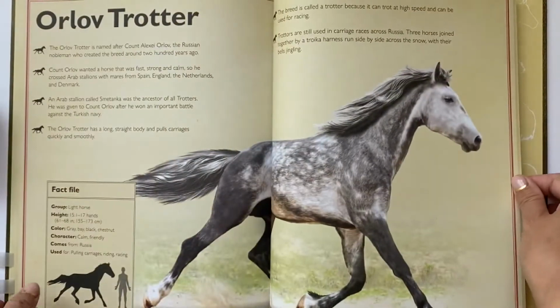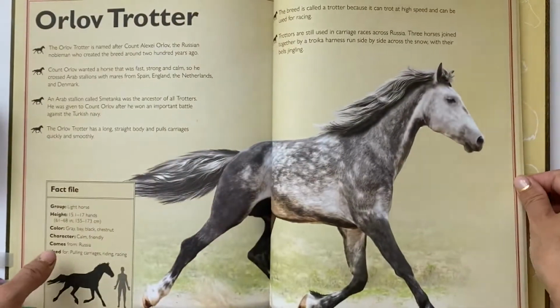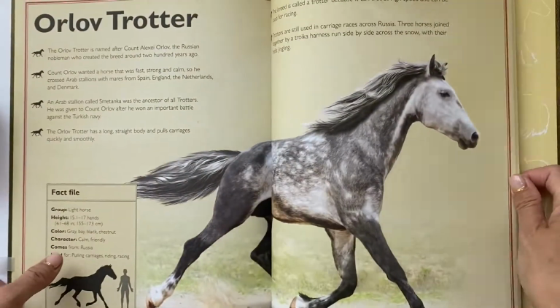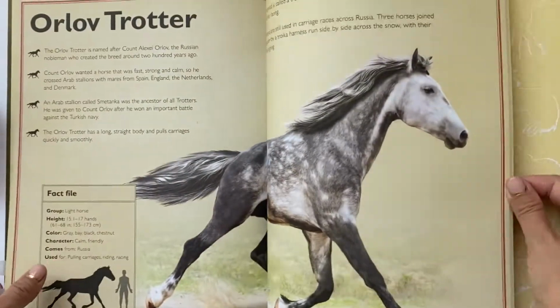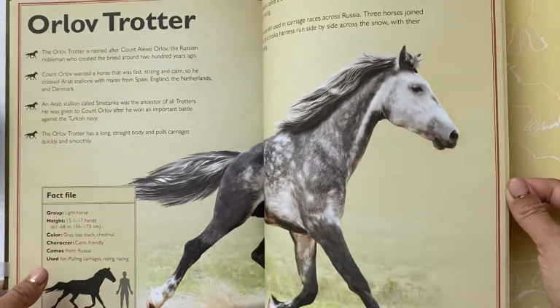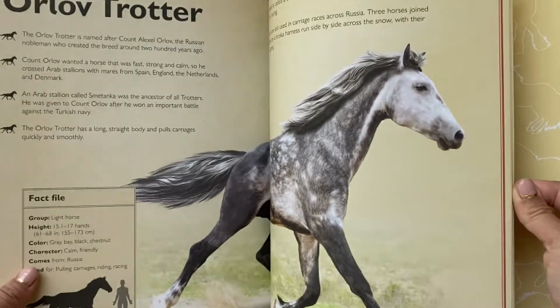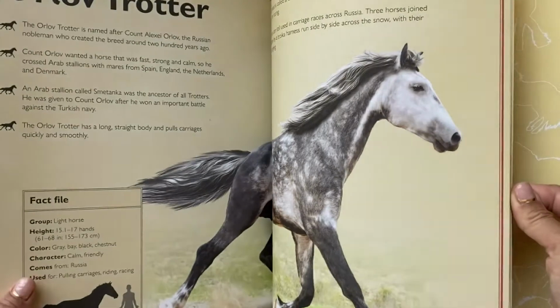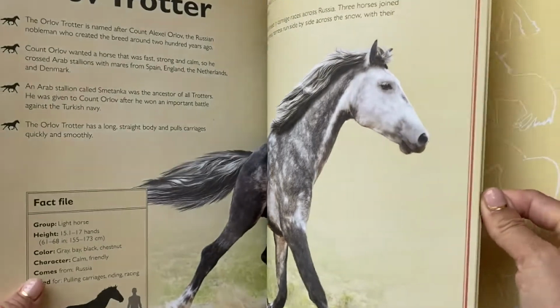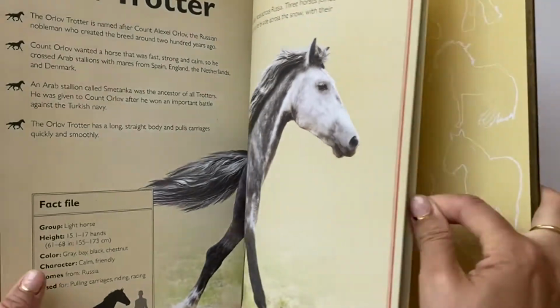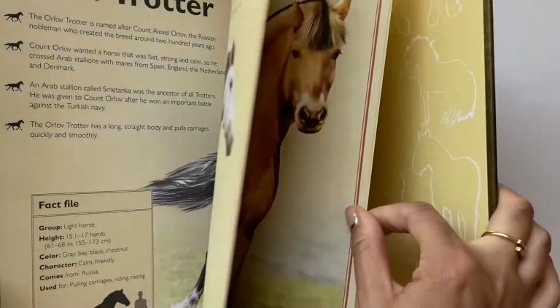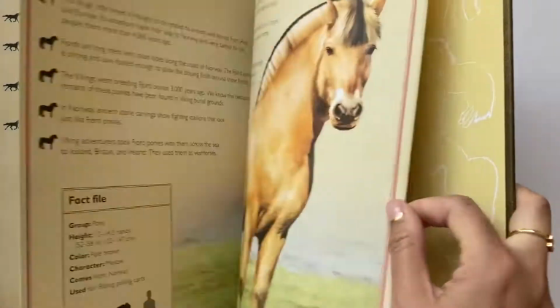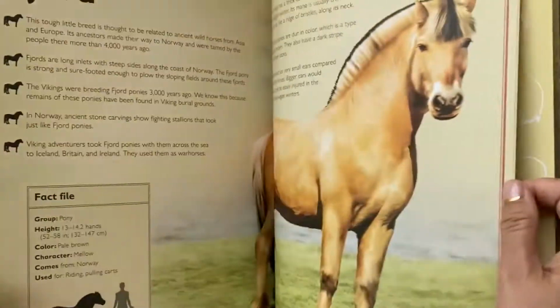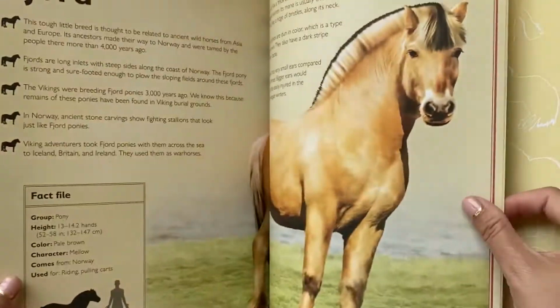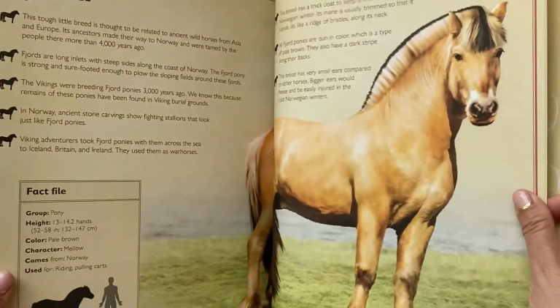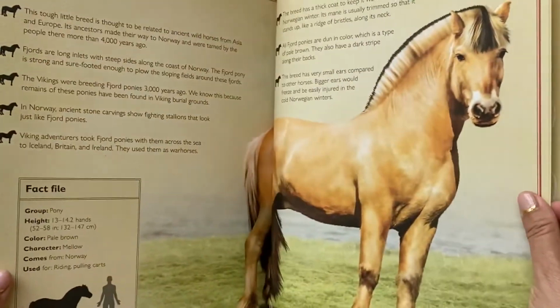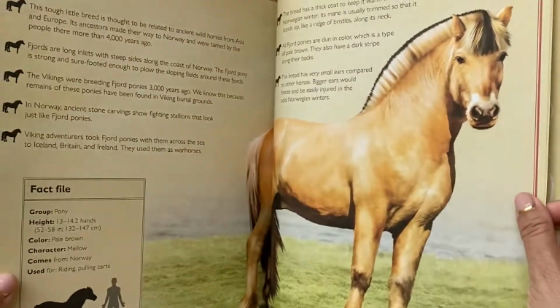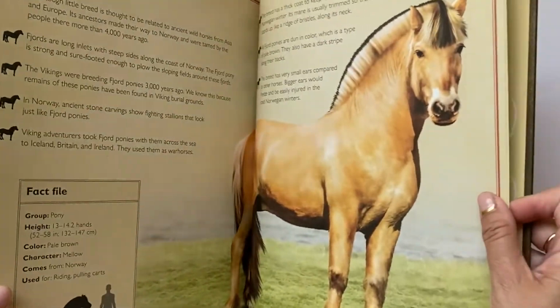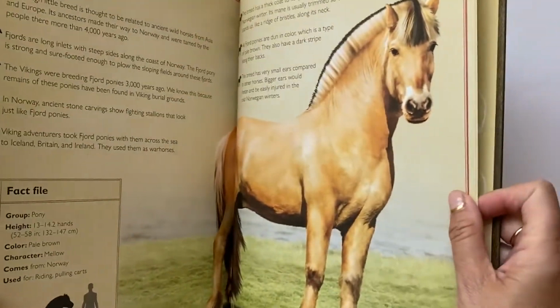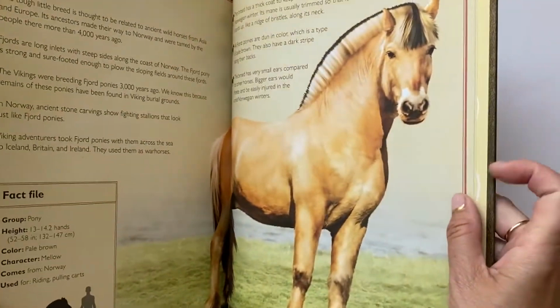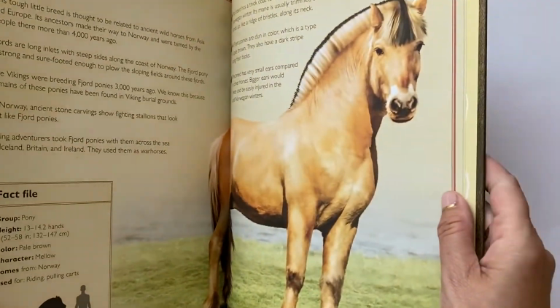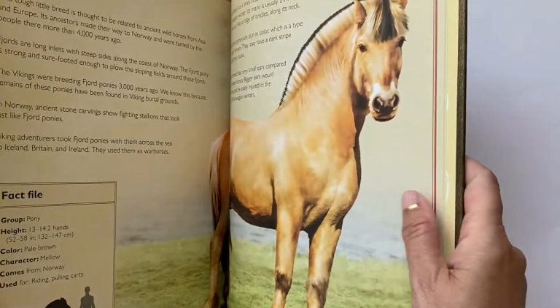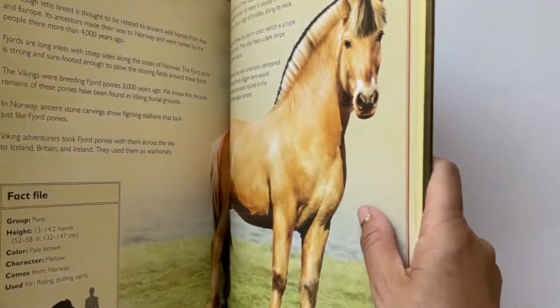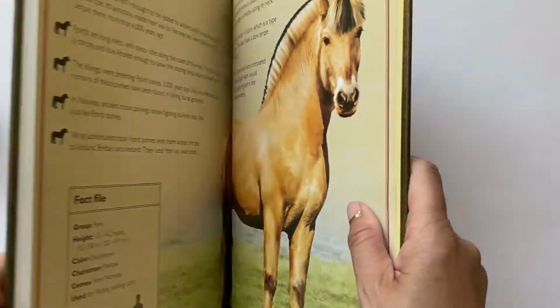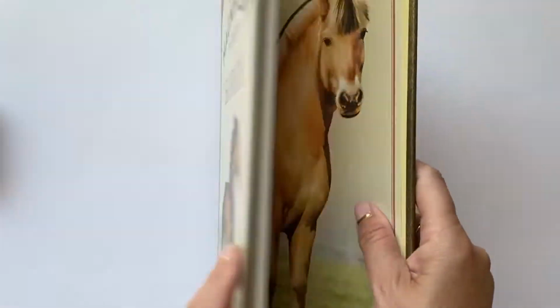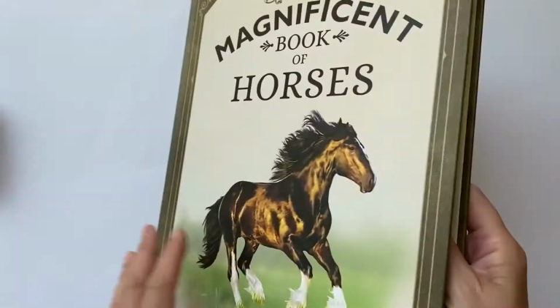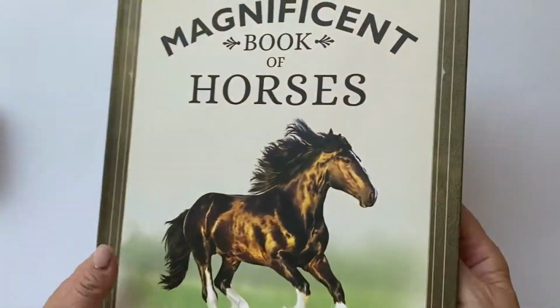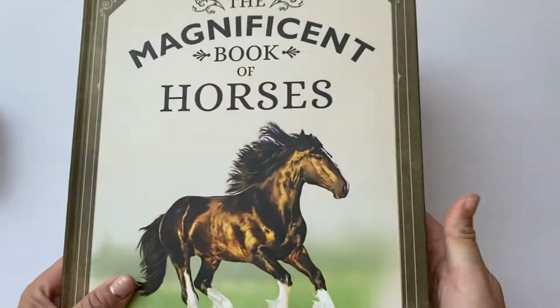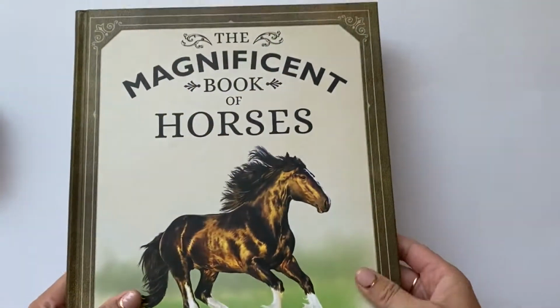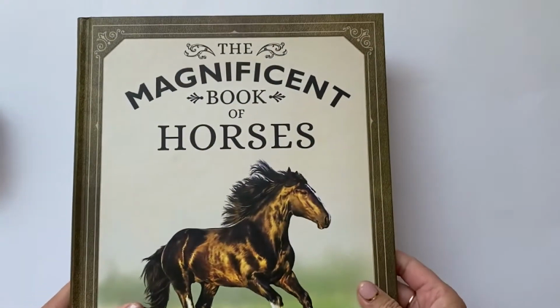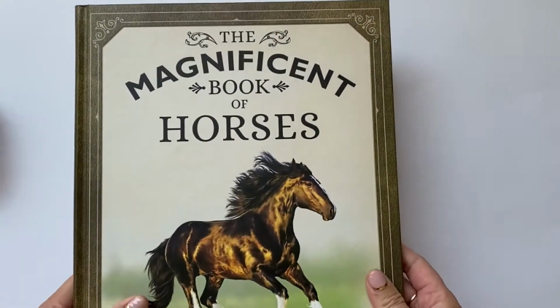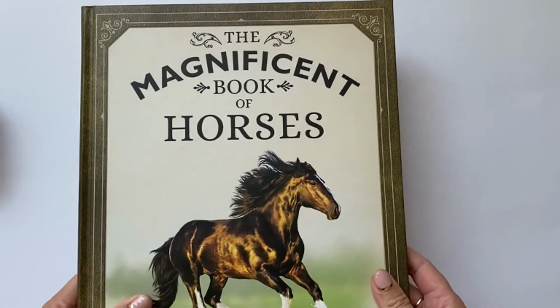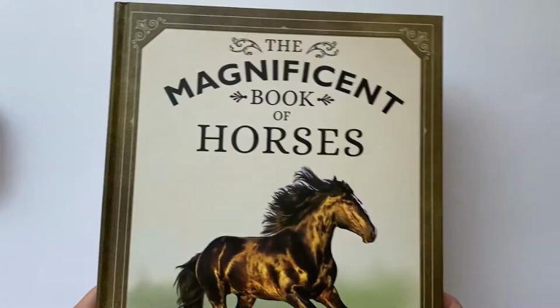It's really beautifully done. If you have a horse lover or animal lover, this is a great, great book.